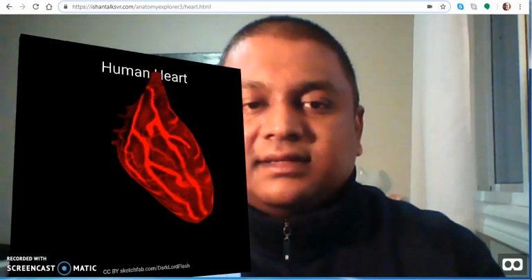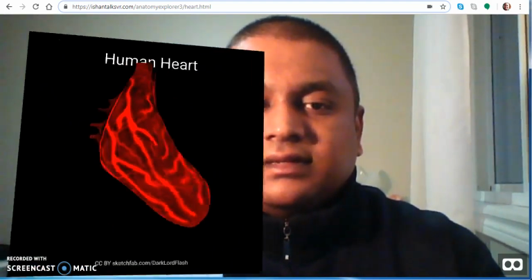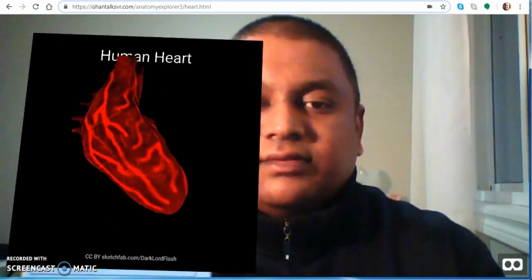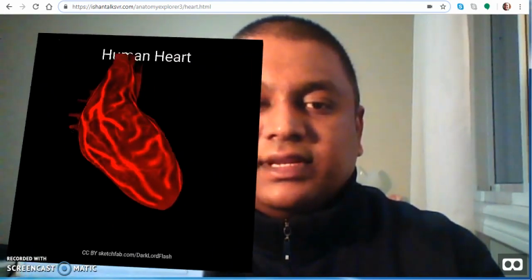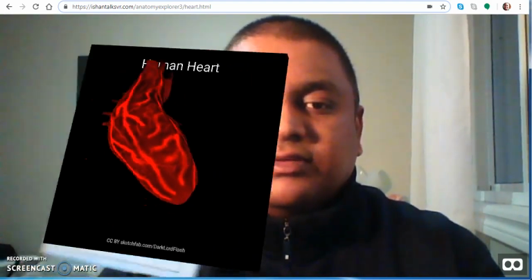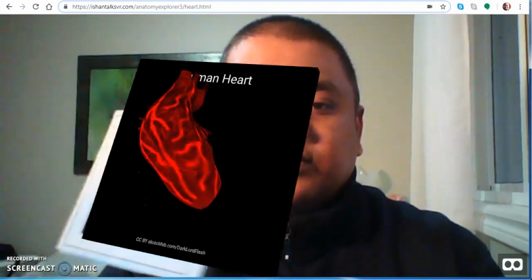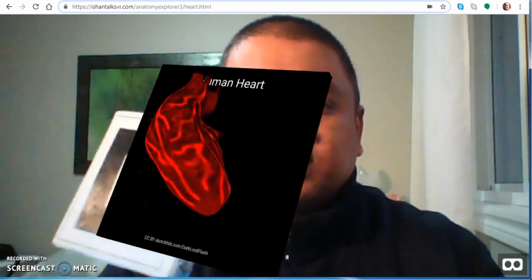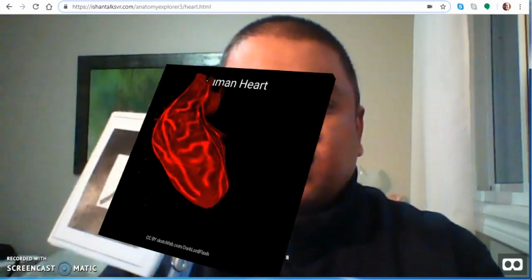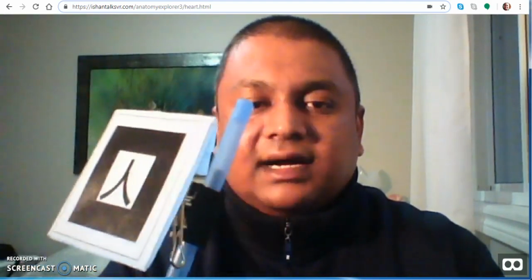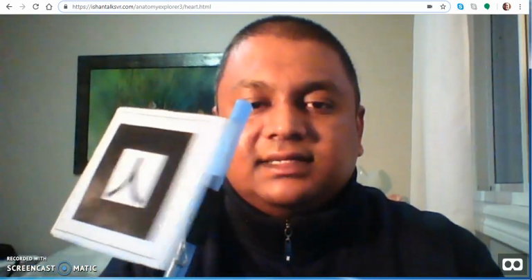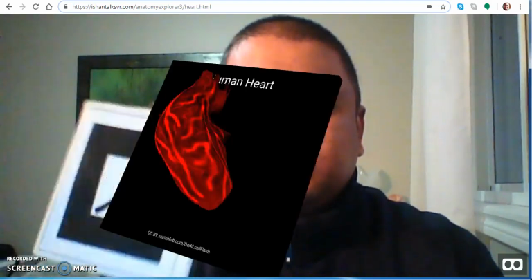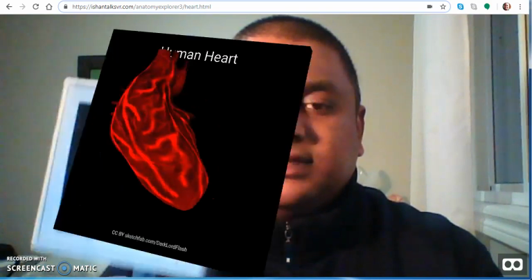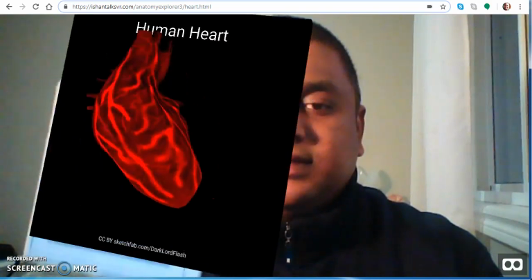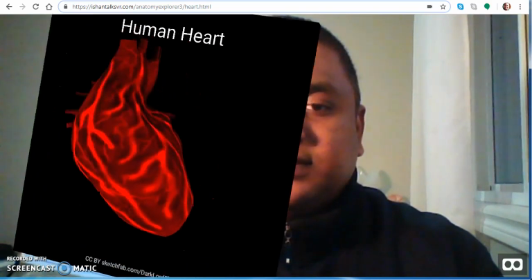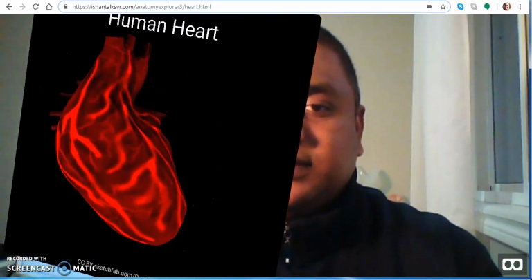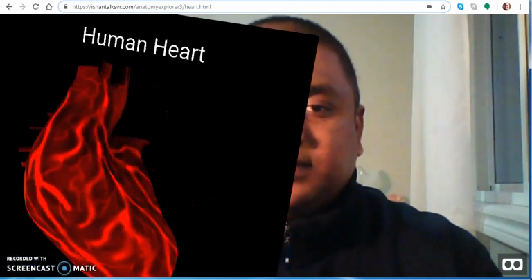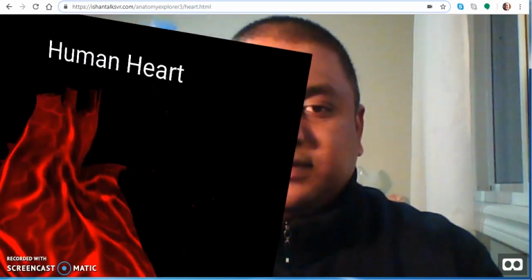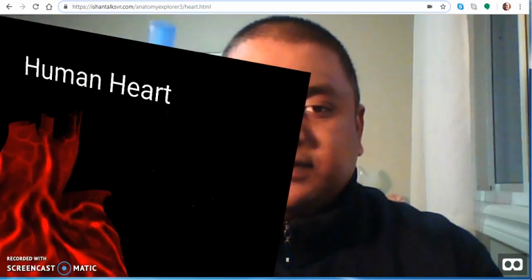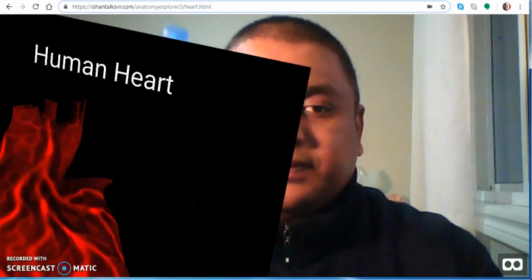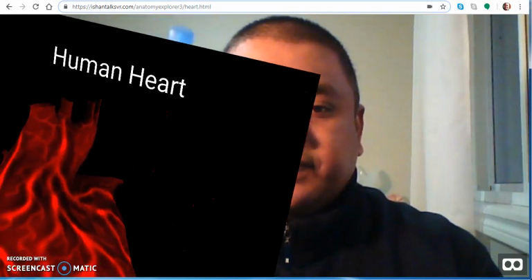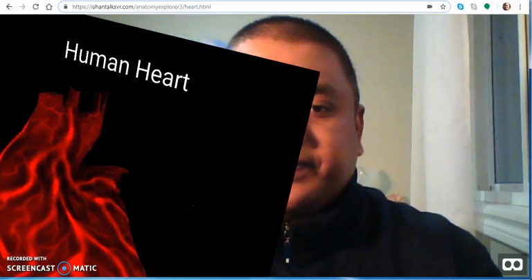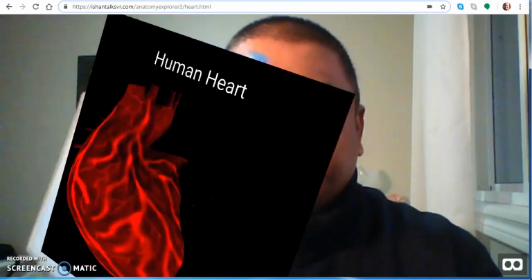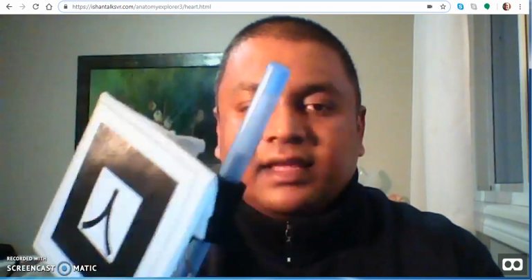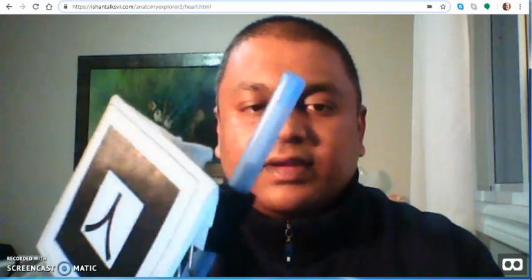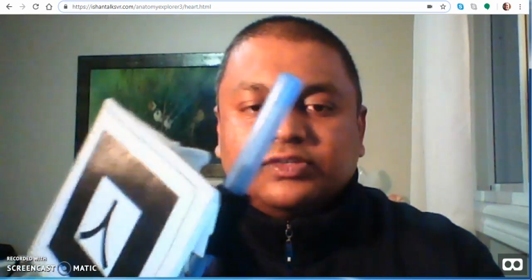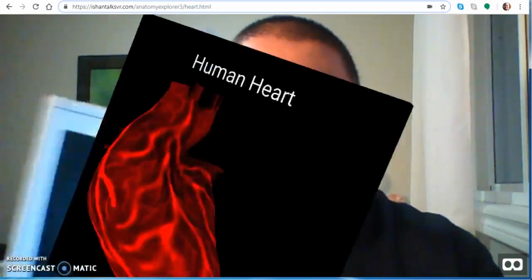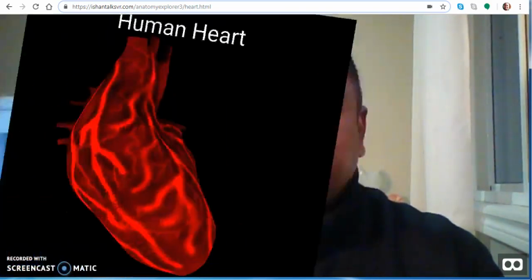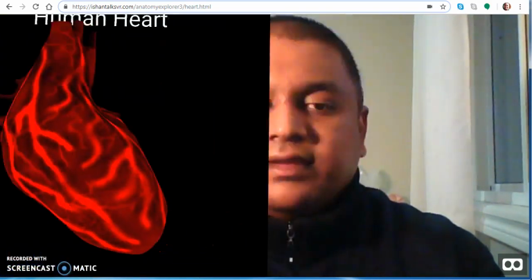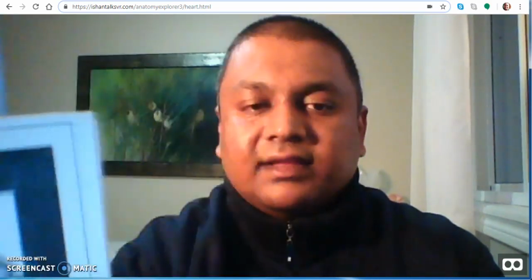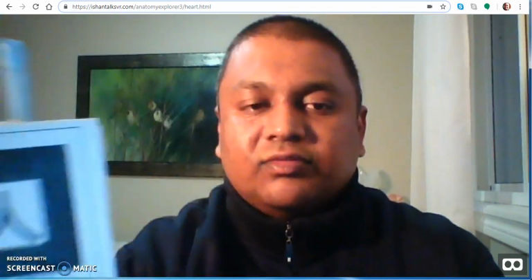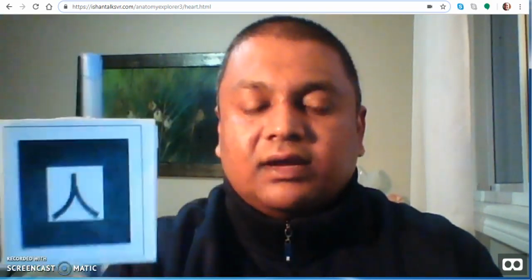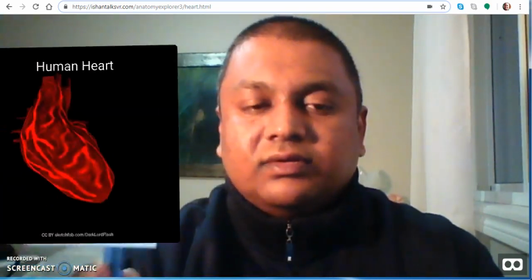Going into the heart — you can zoom in, you can zoom out.